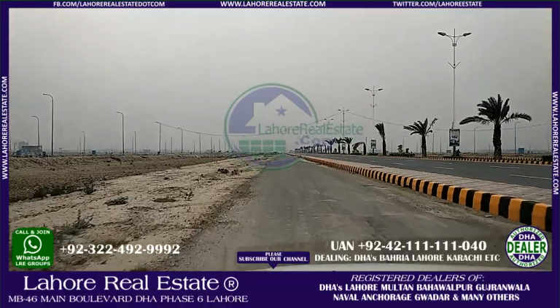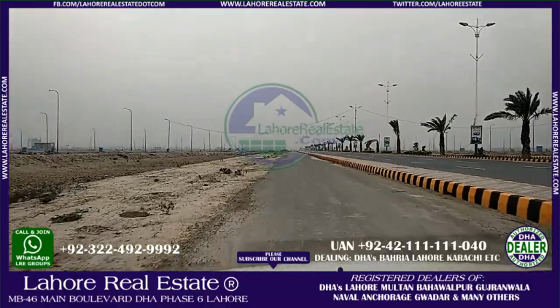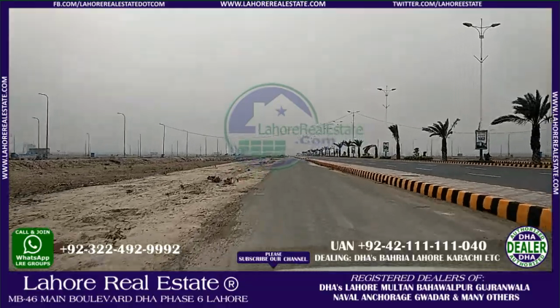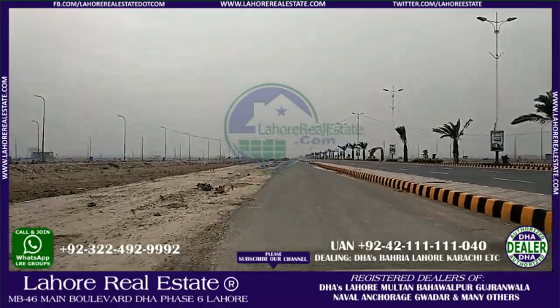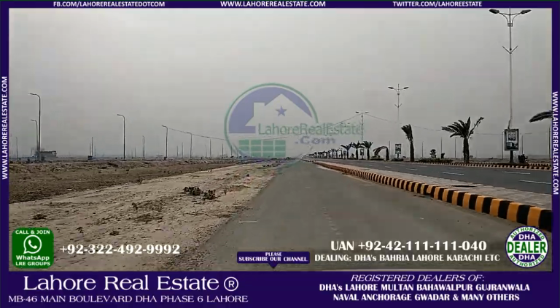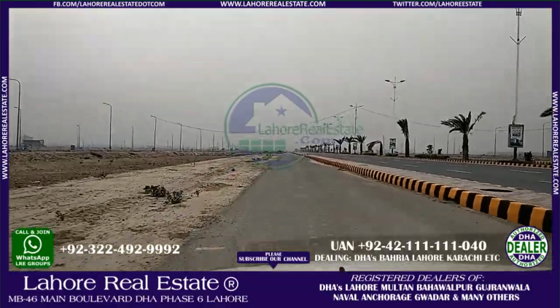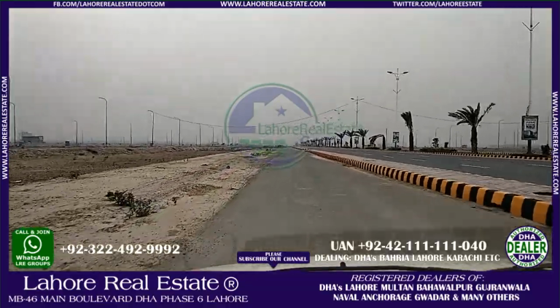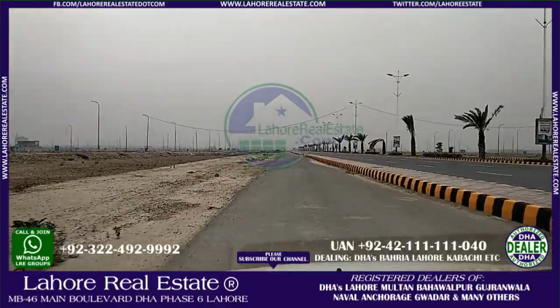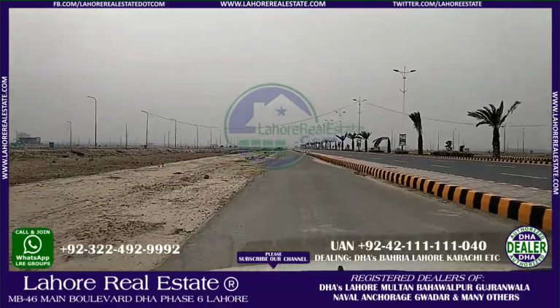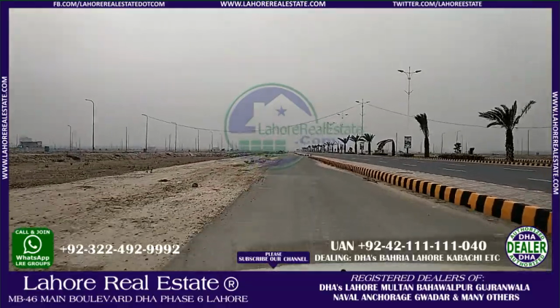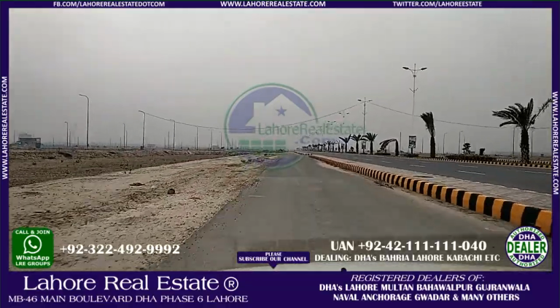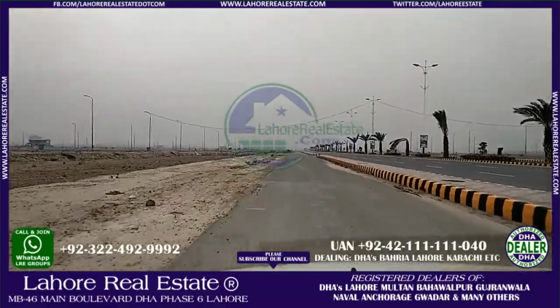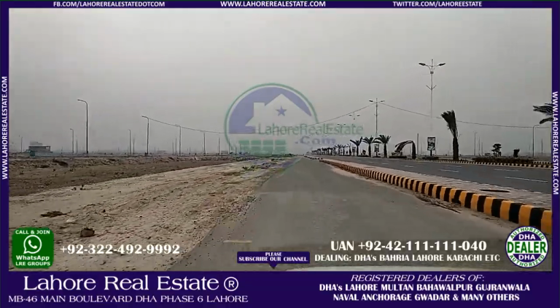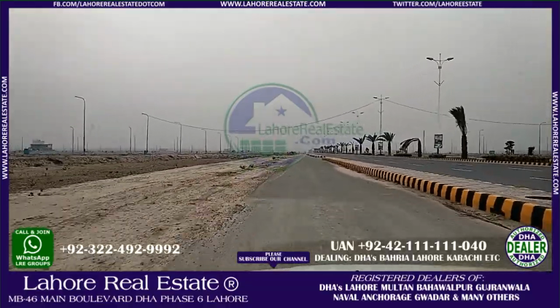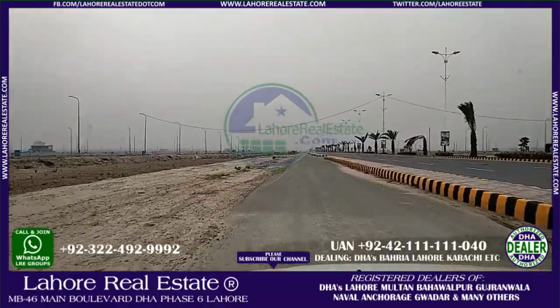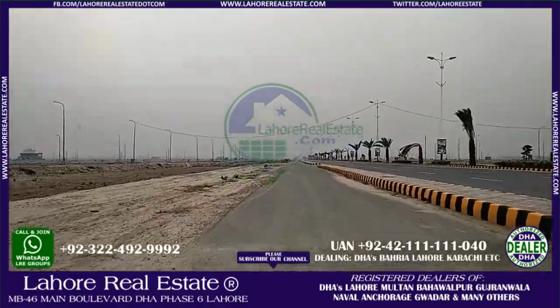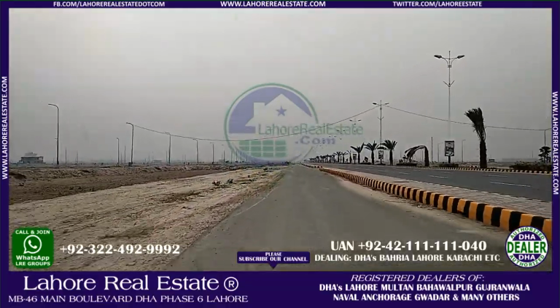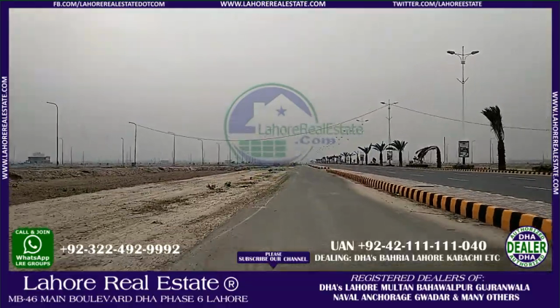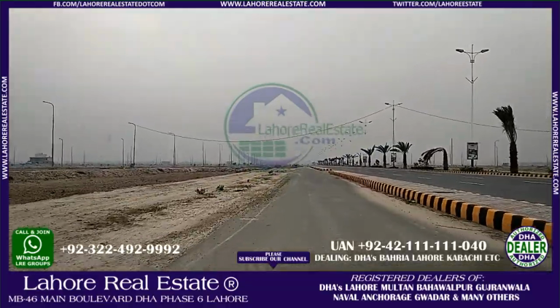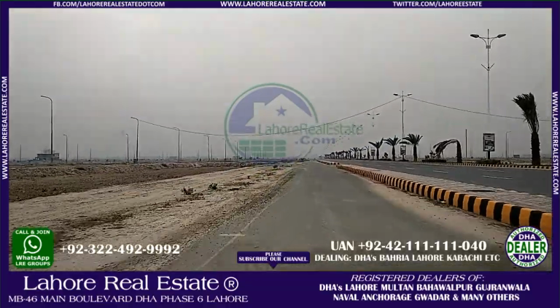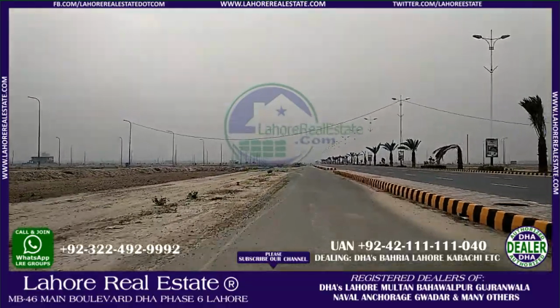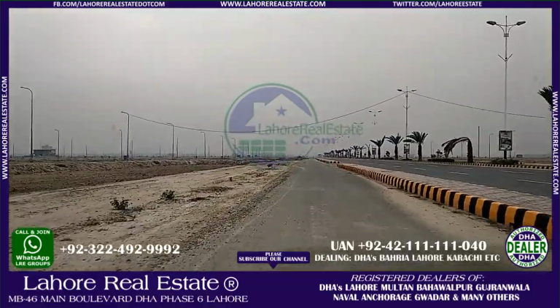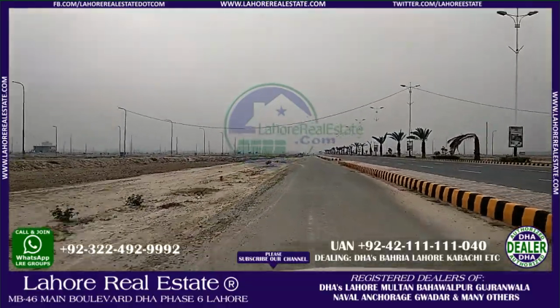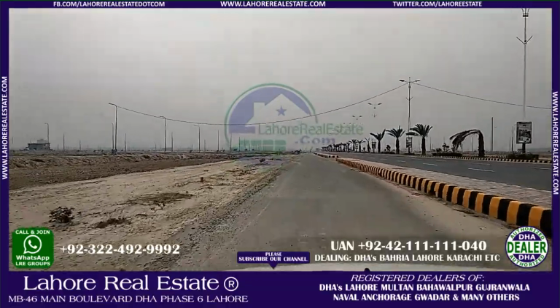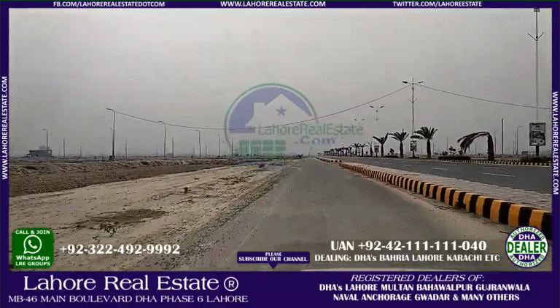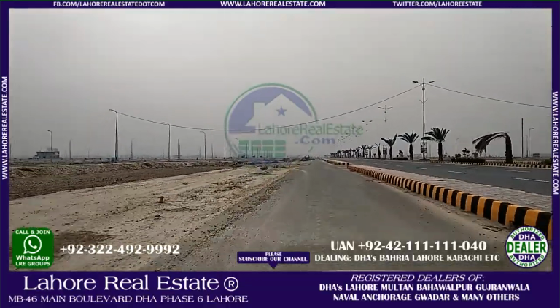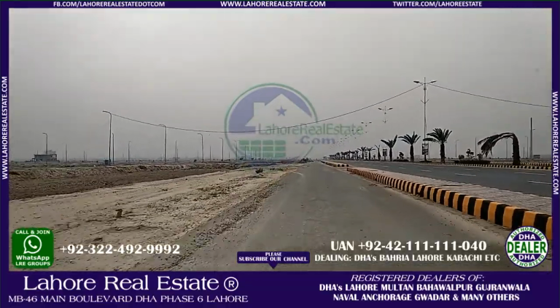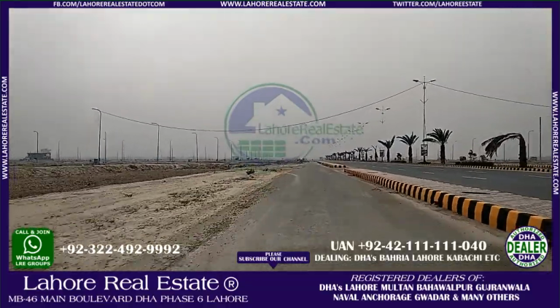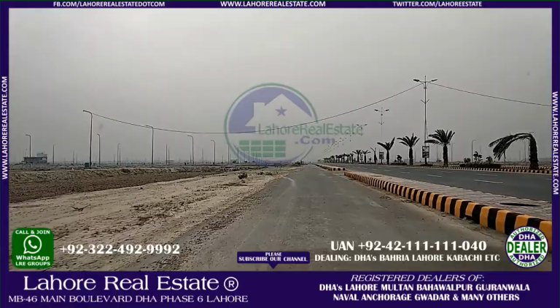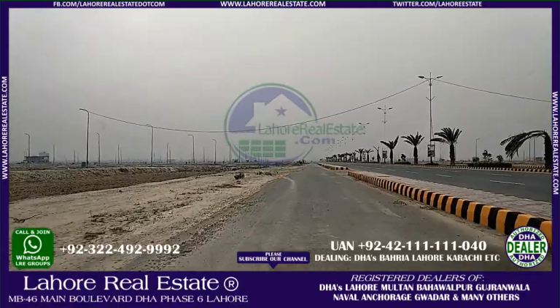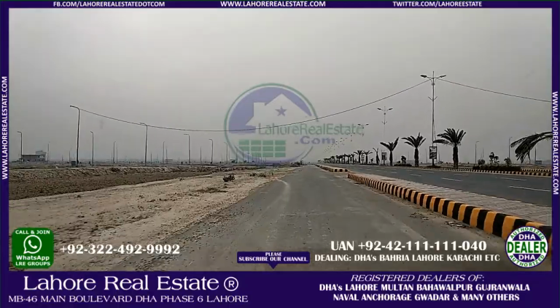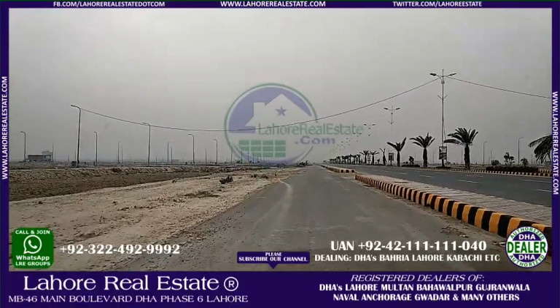Hello everyone, my name is Khadim Hussain from Lahore Estates, contact number 03228400030.